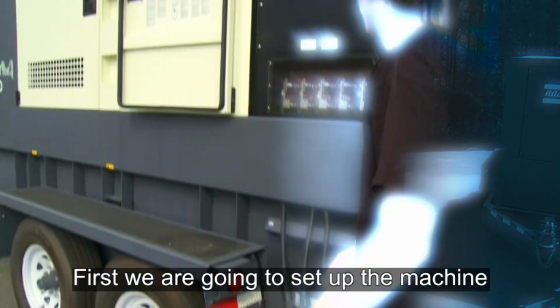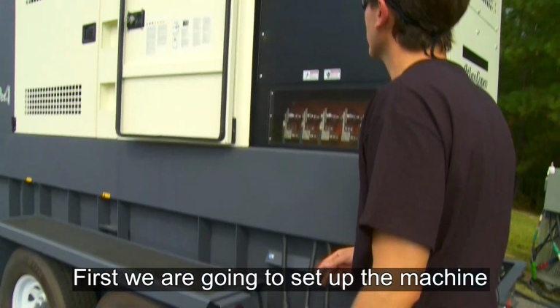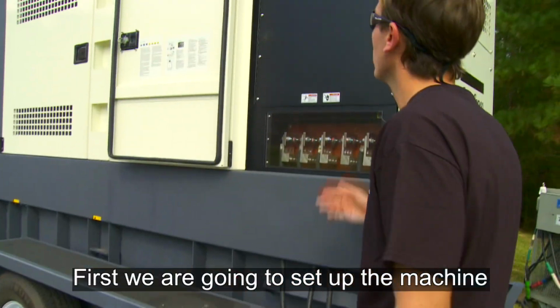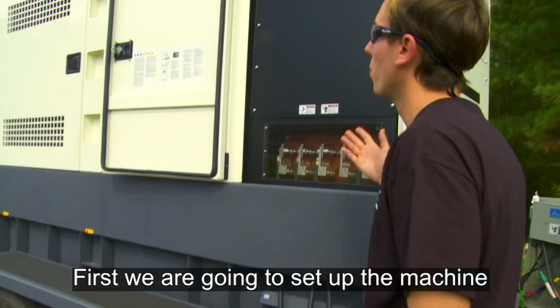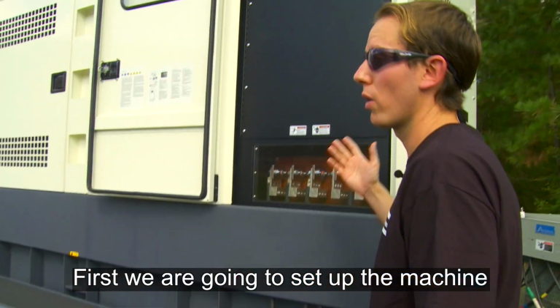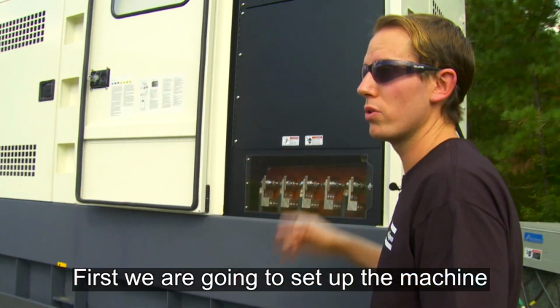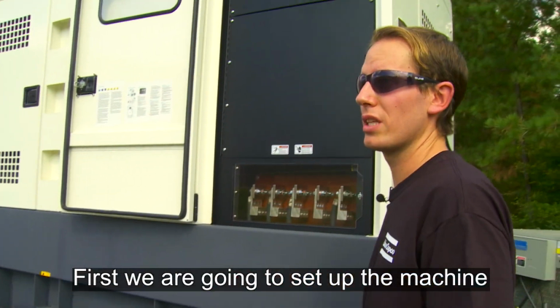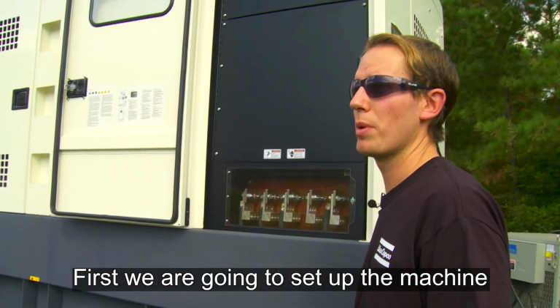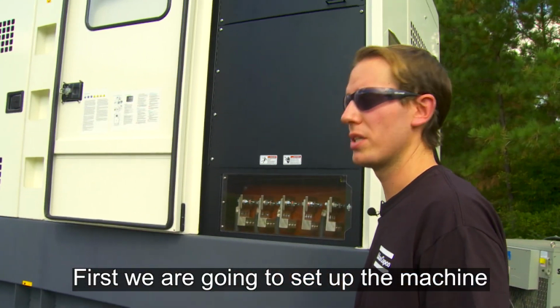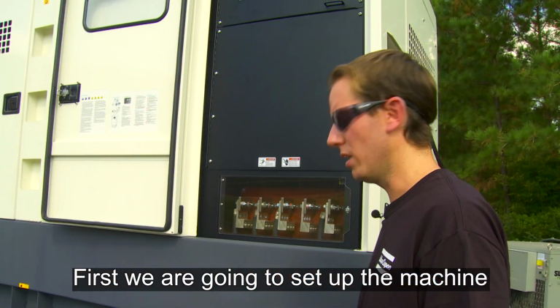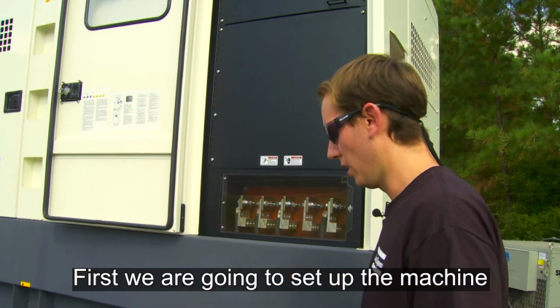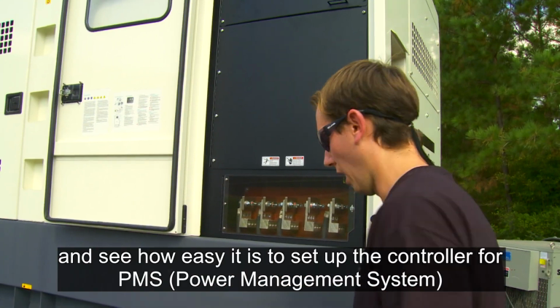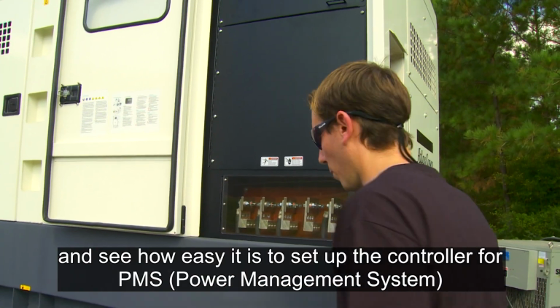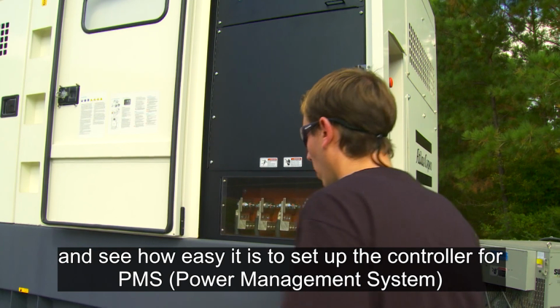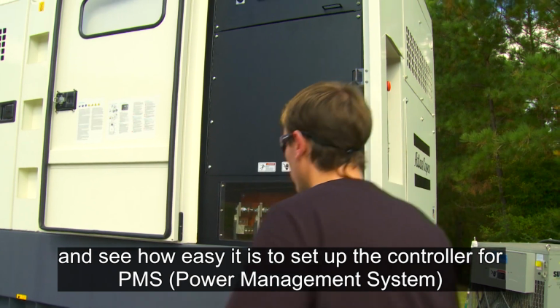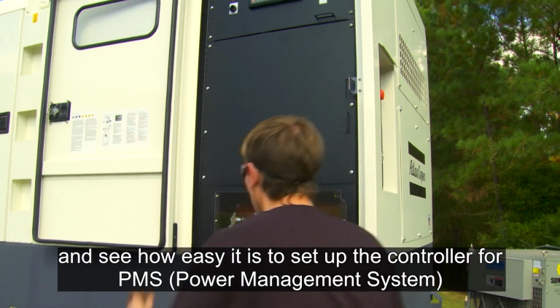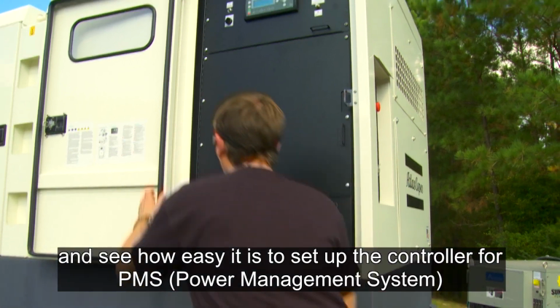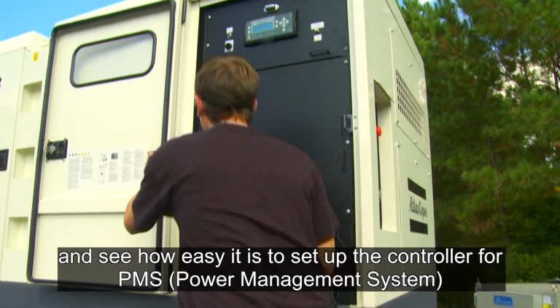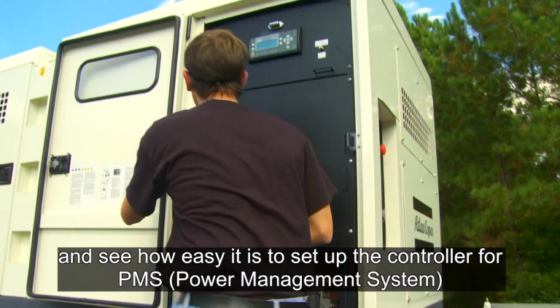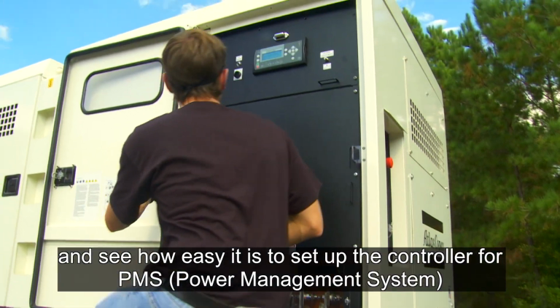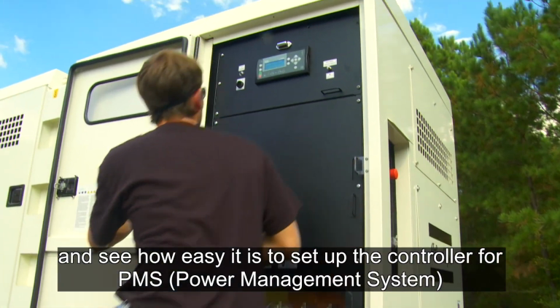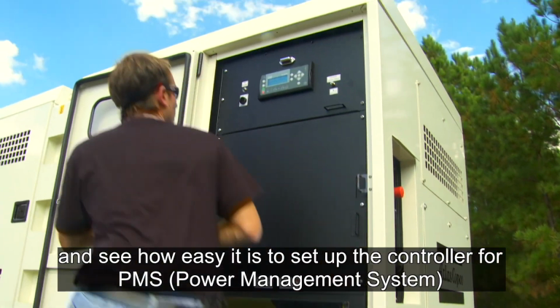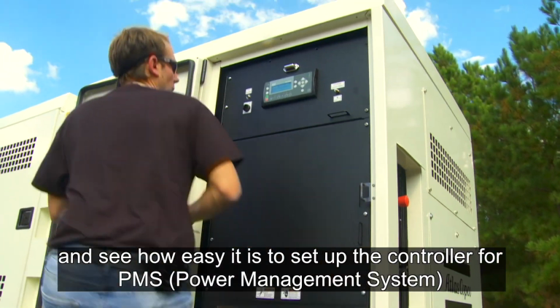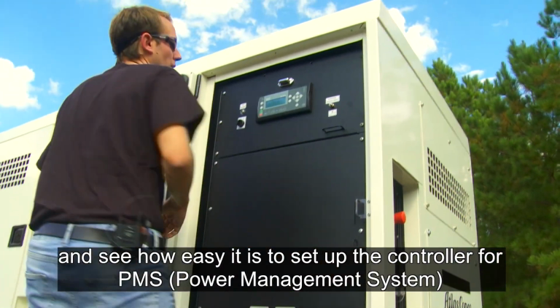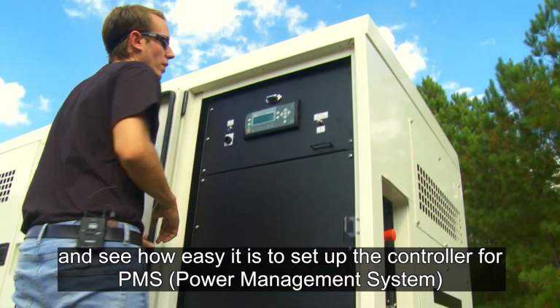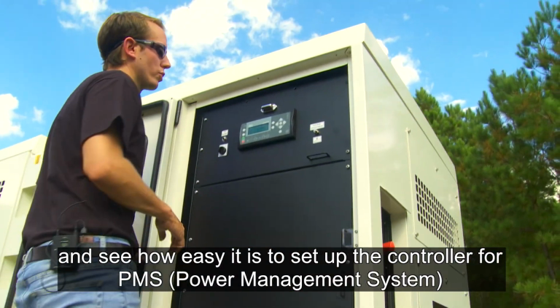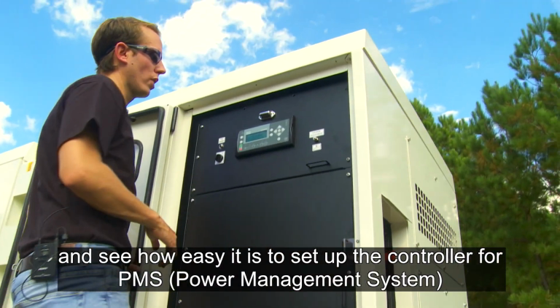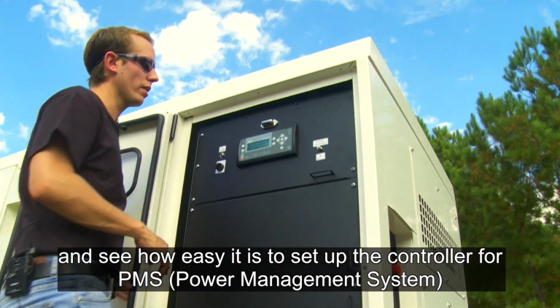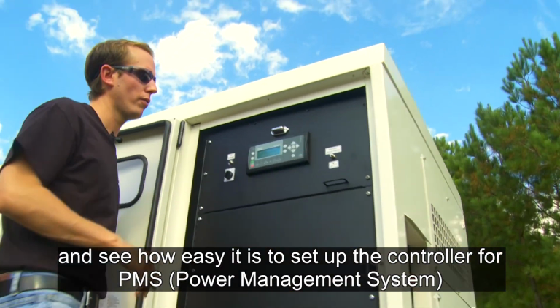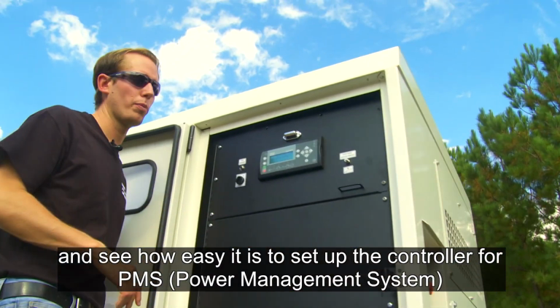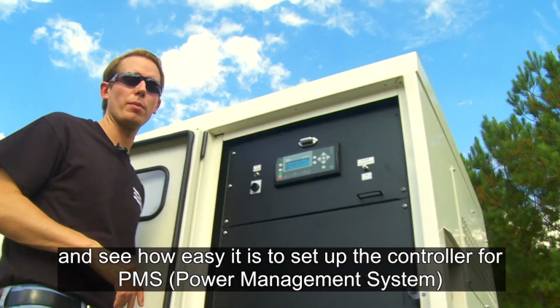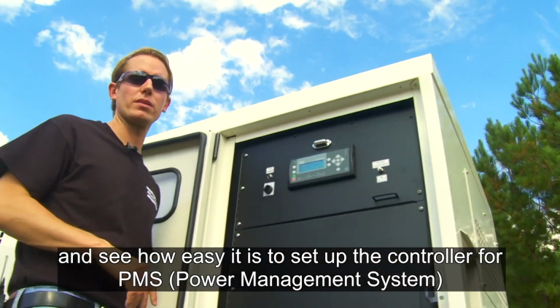First, we are going to set up the machine and we are going to see how easy it is to set up the controller for PMS.